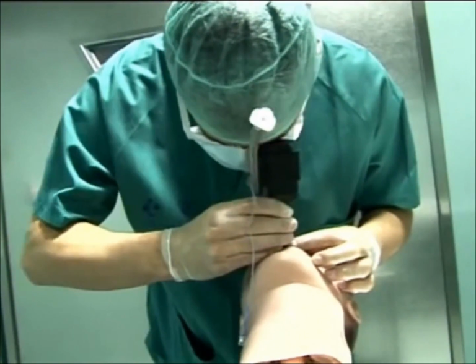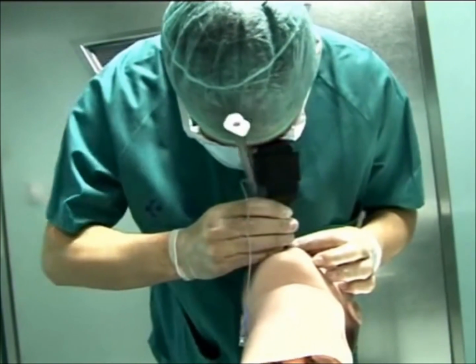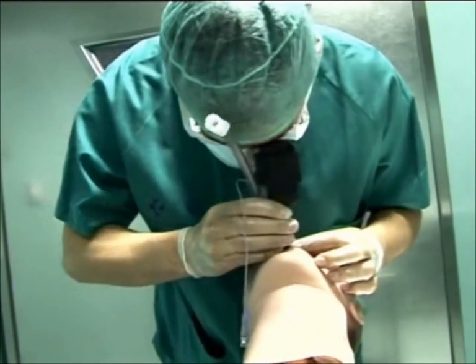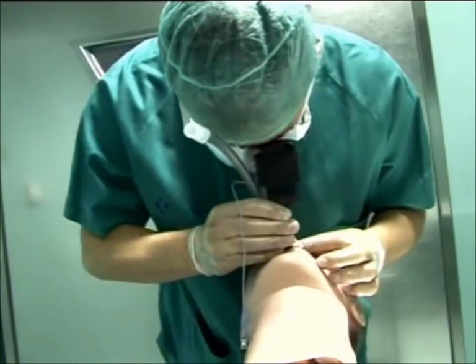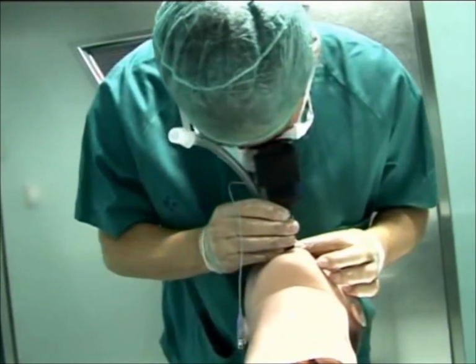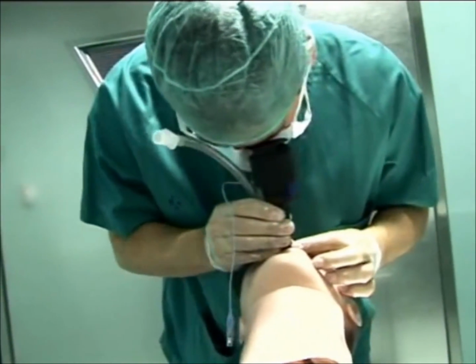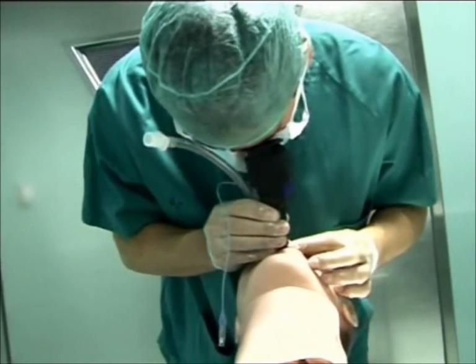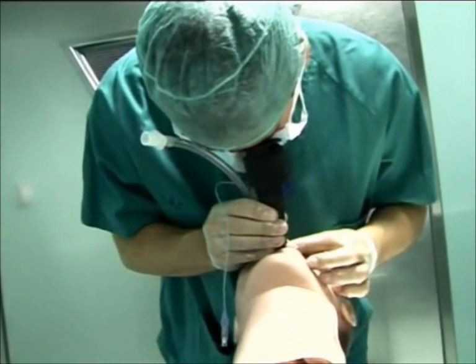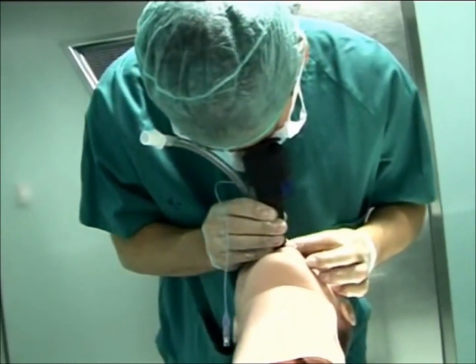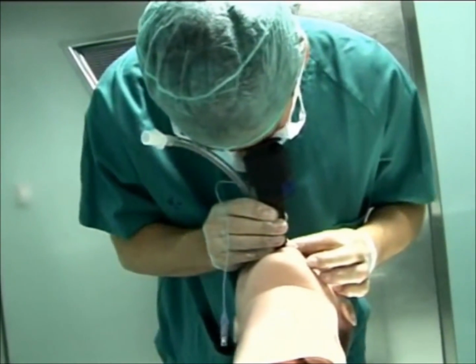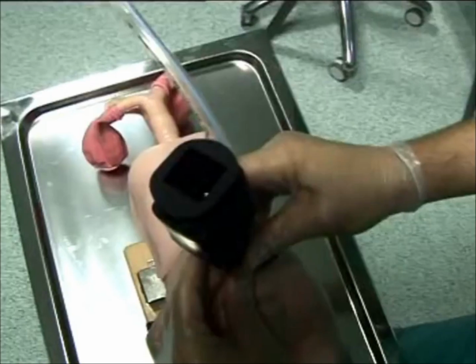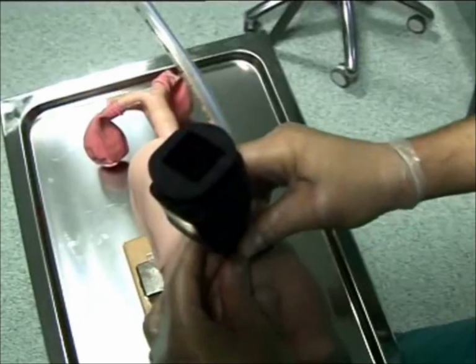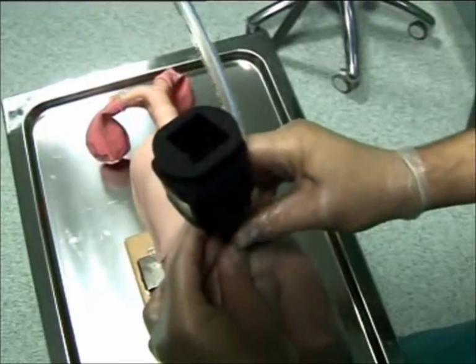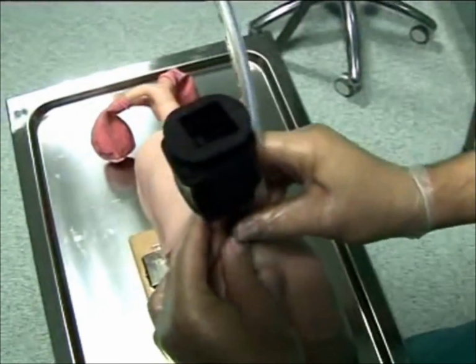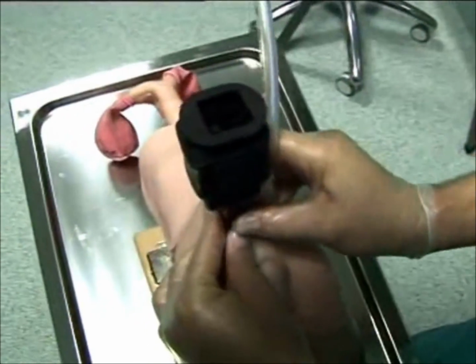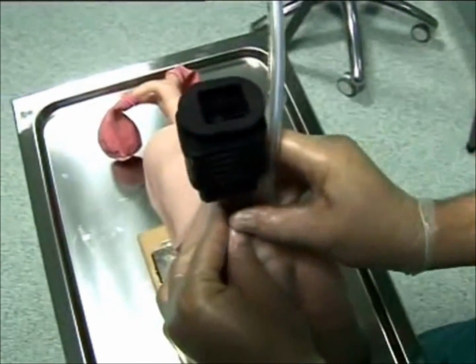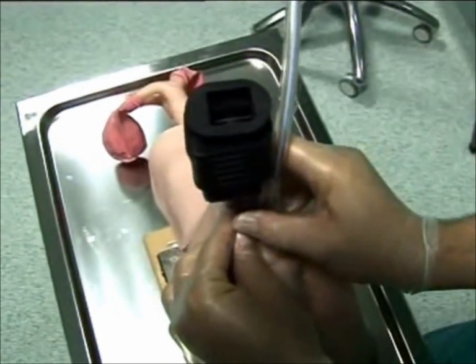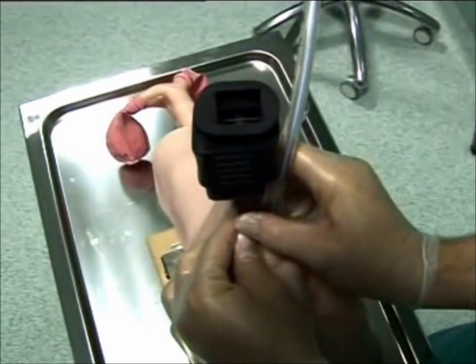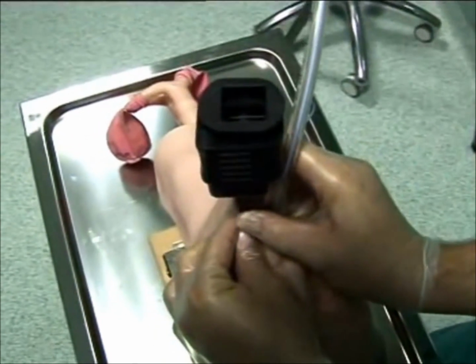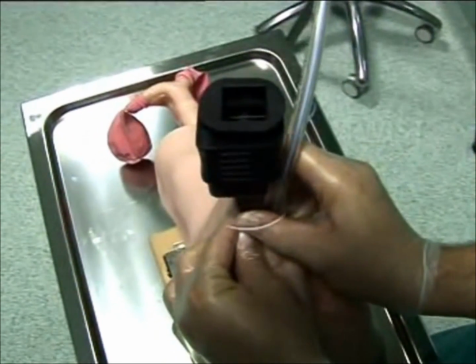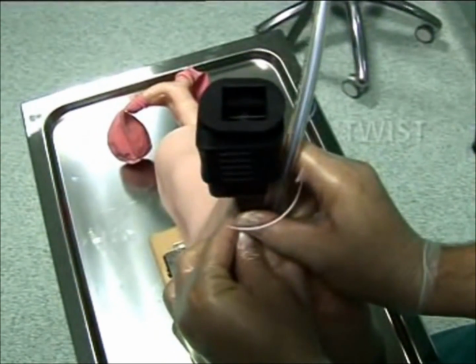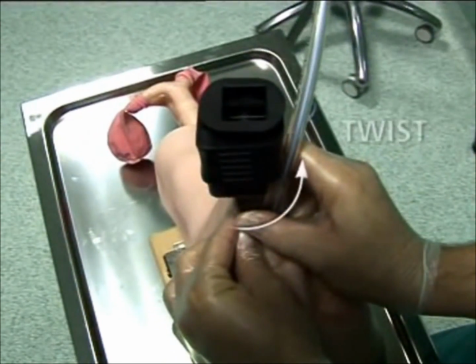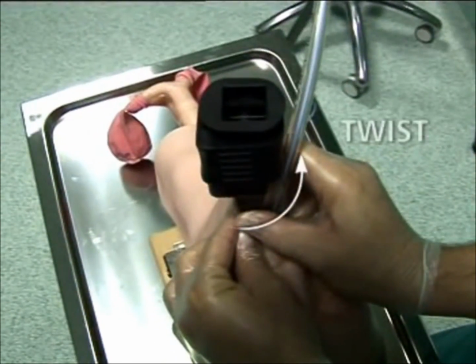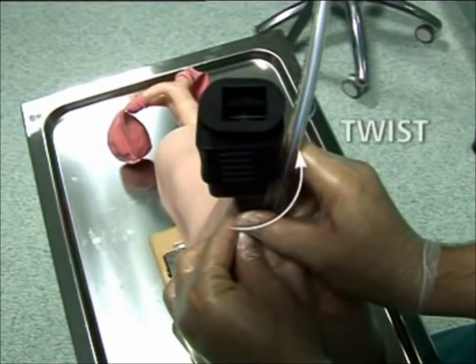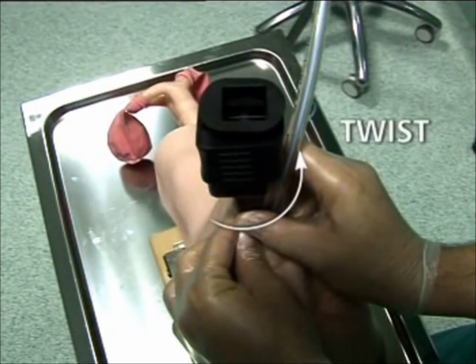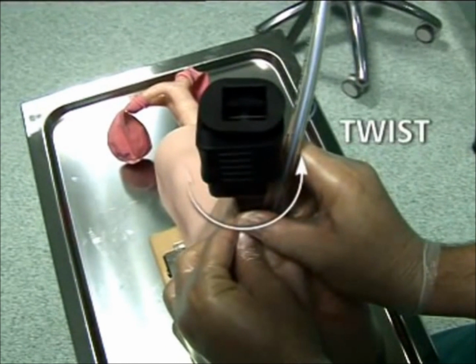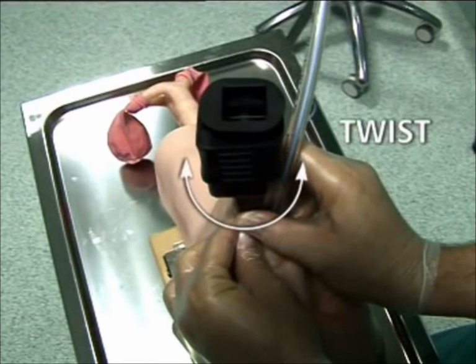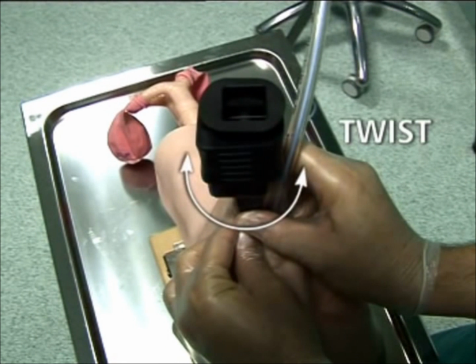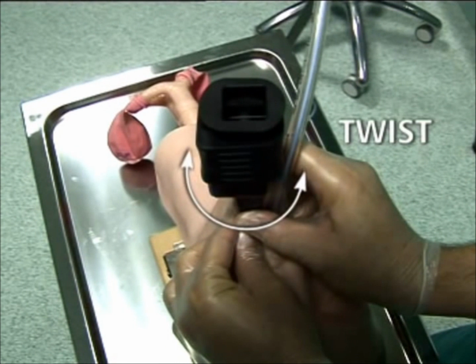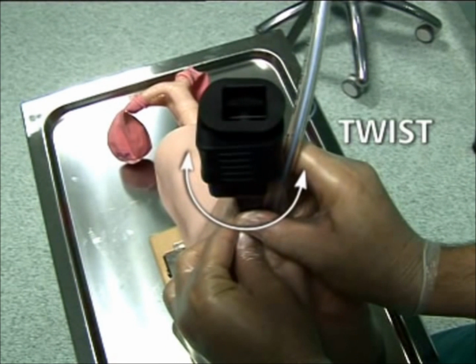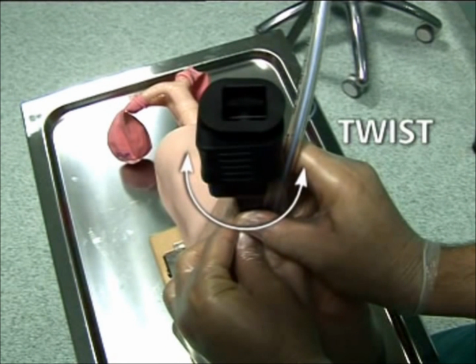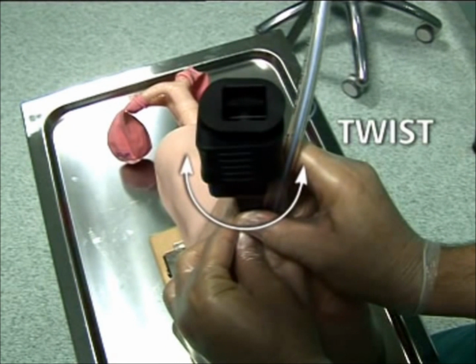Once in front of the glottis, align the vocal cords in the centre of the view by twisting clockwise or counter-clockwise.